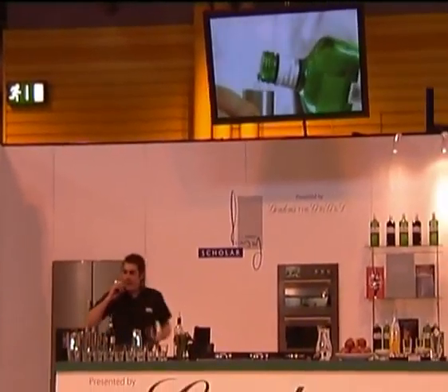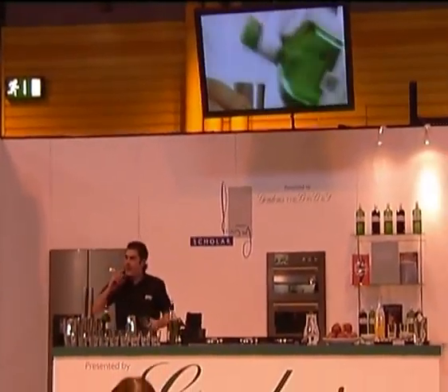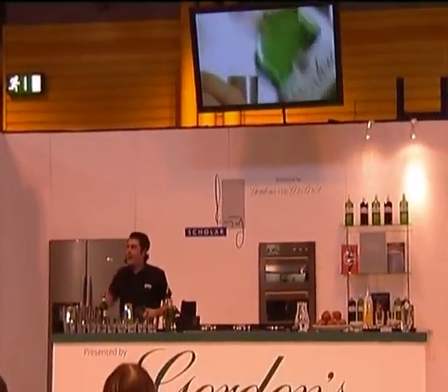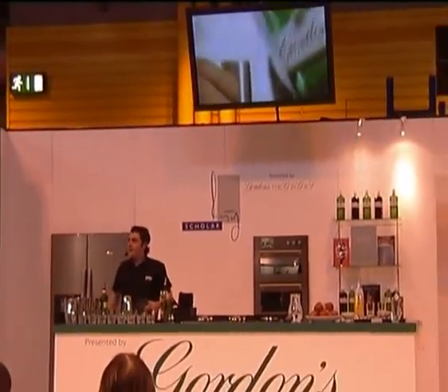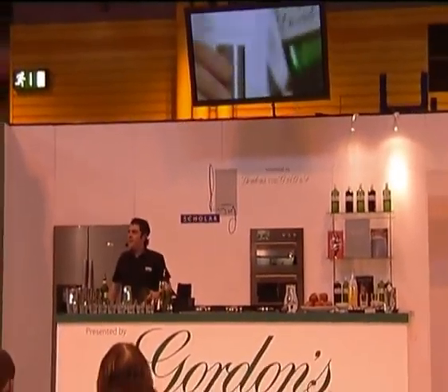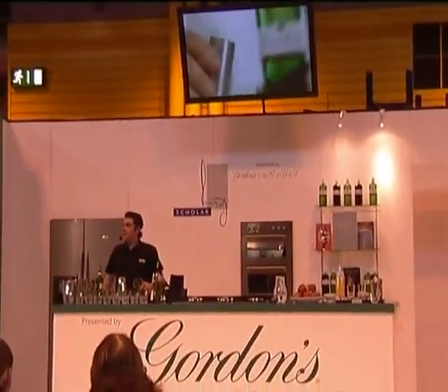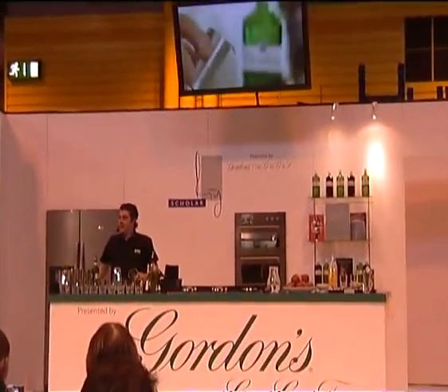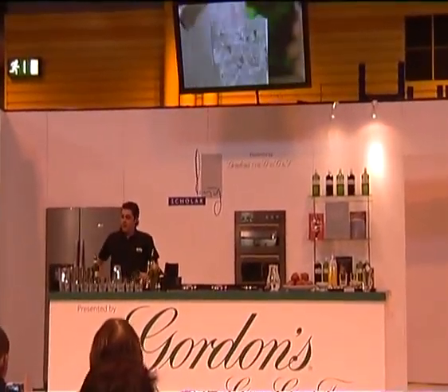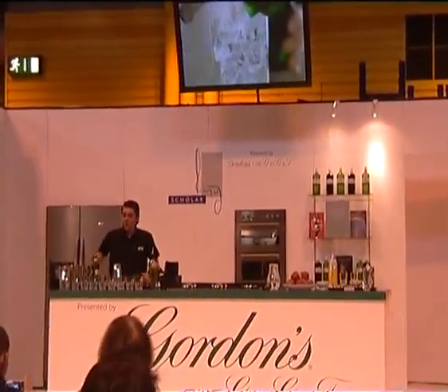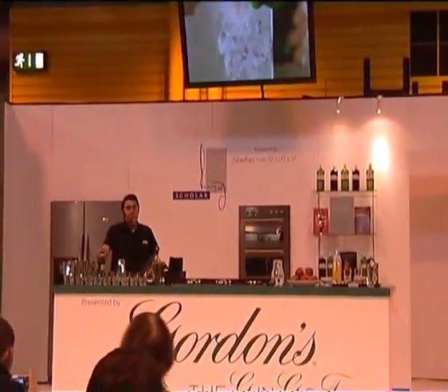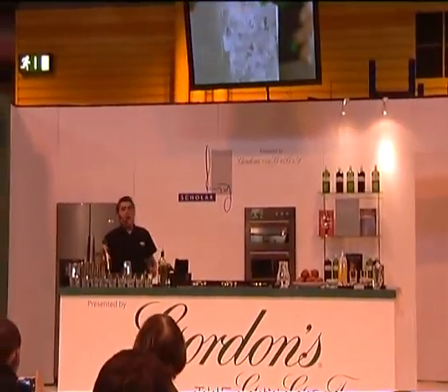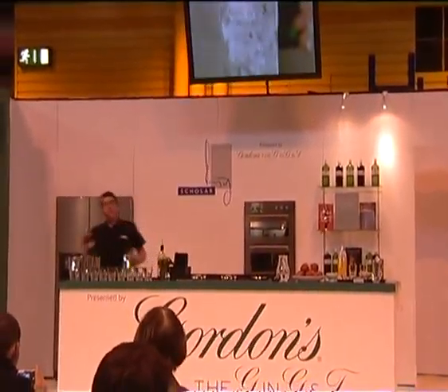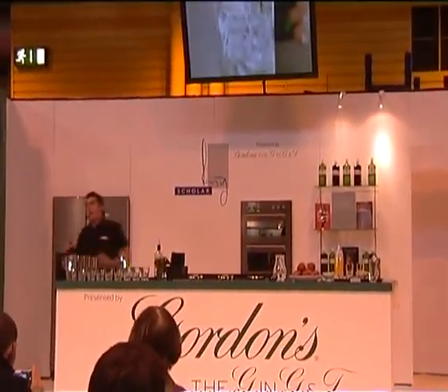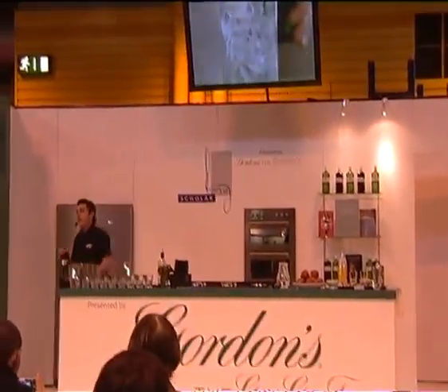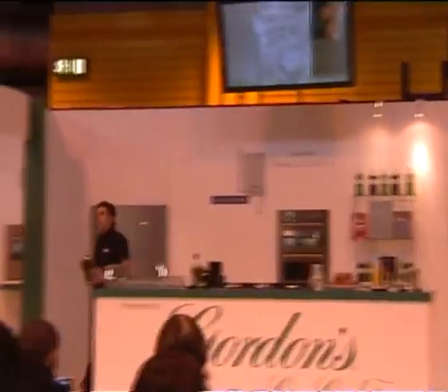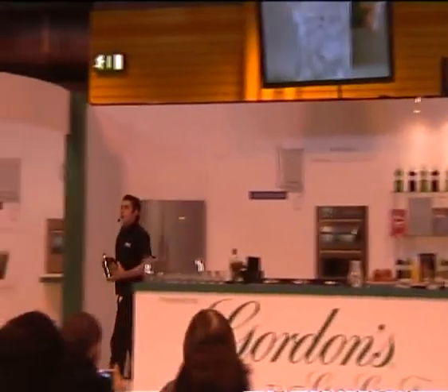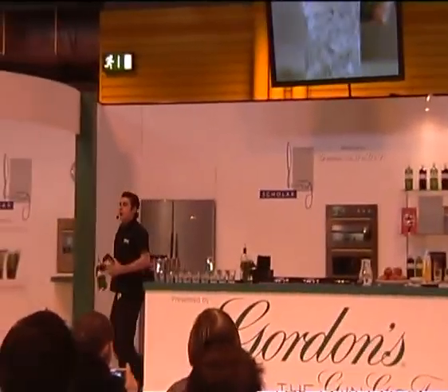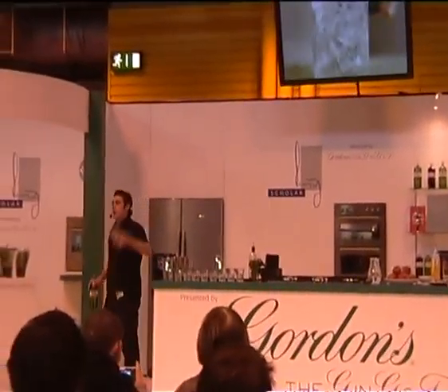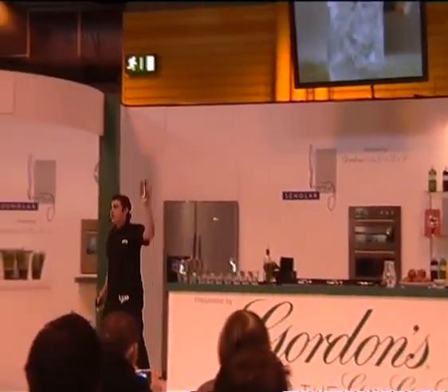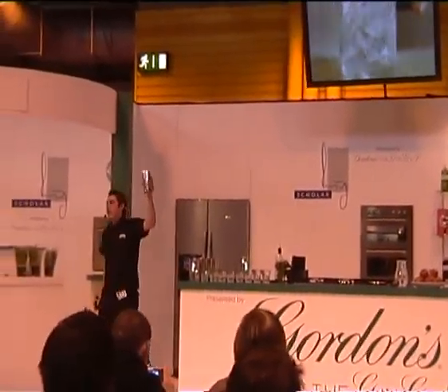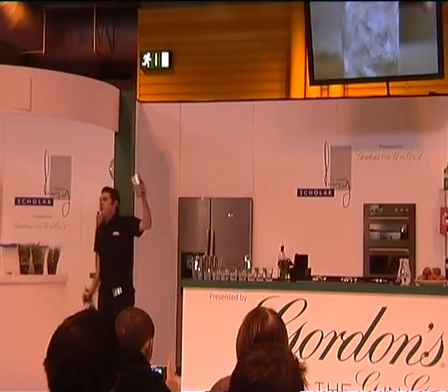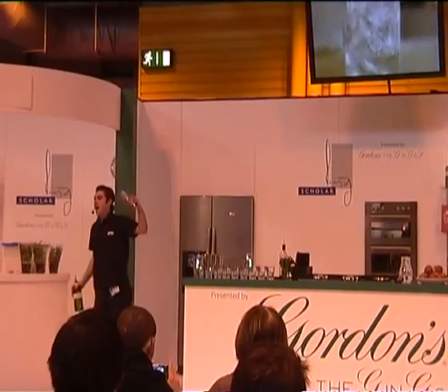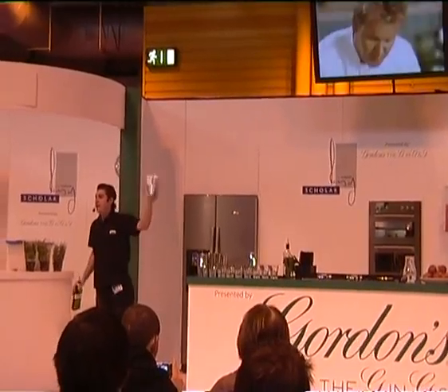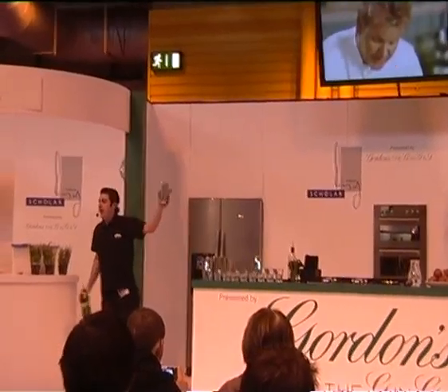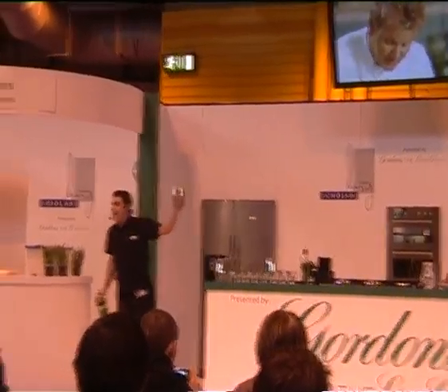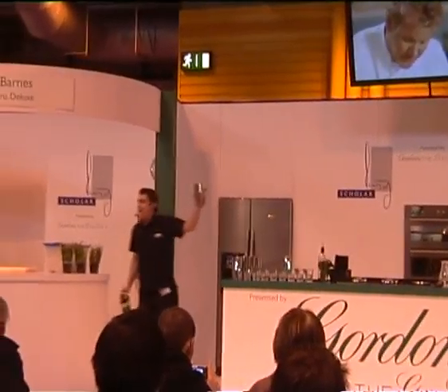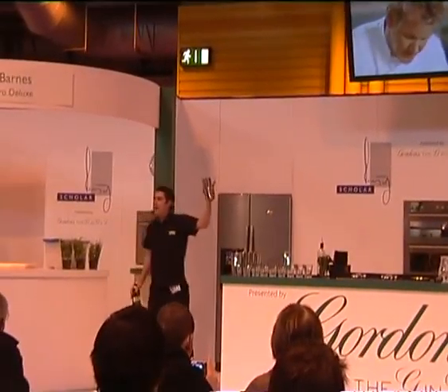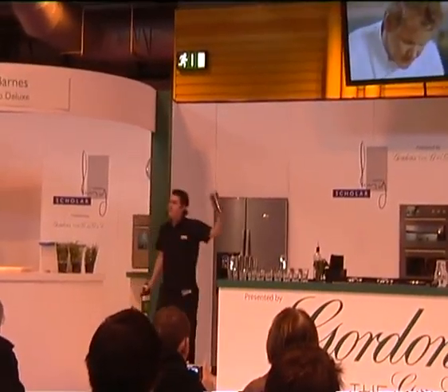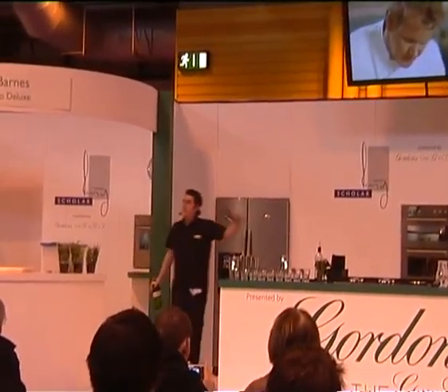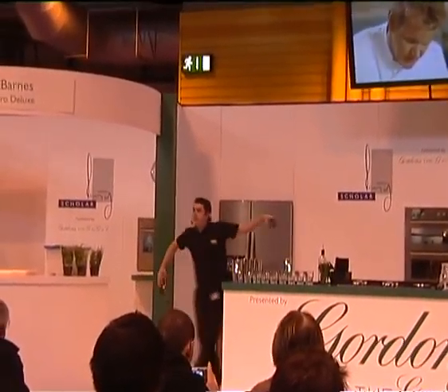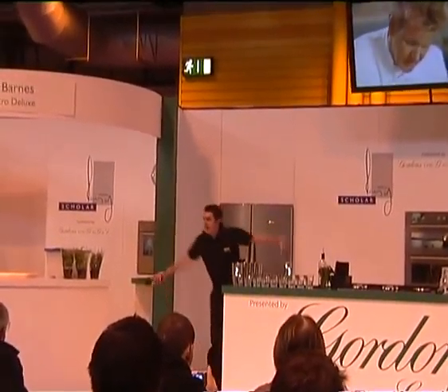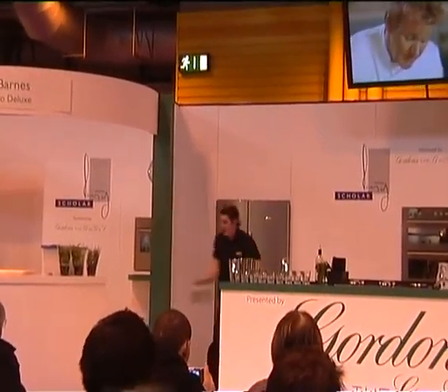Hey guys, alright, you've got to watch the show. You need to cheer as much as you can, alright? Good.